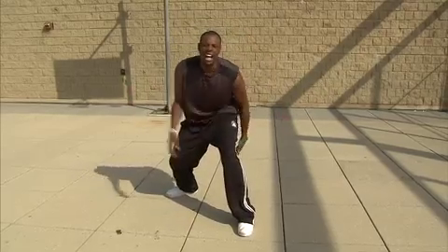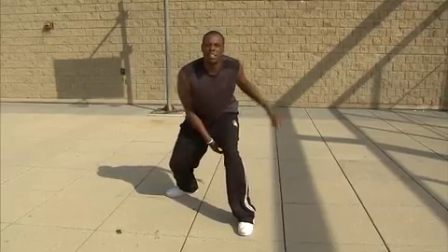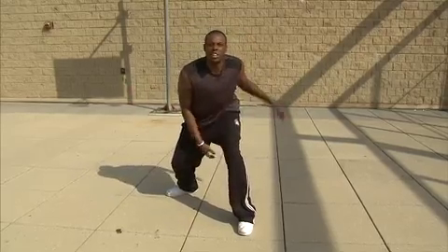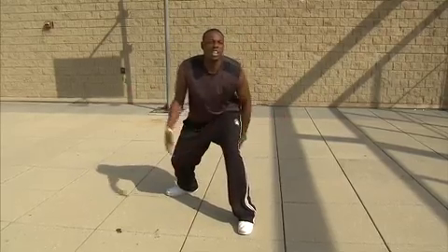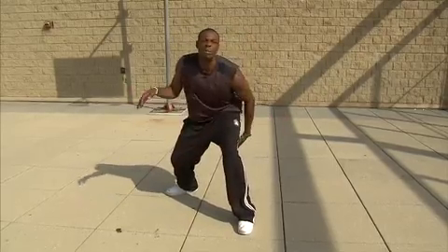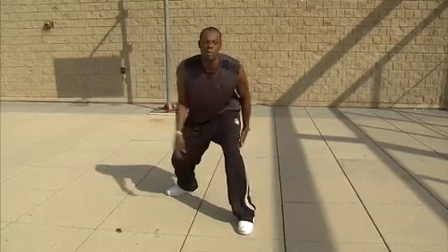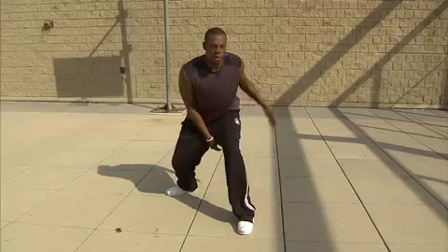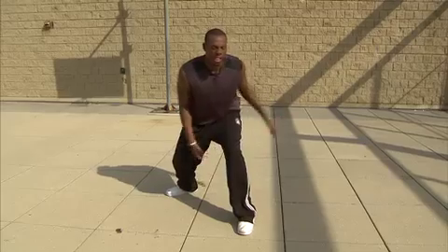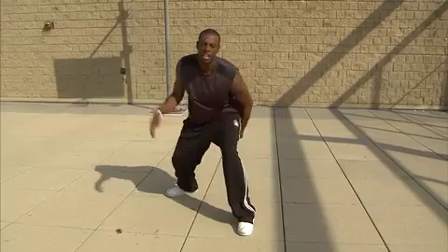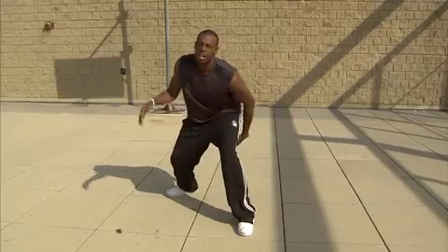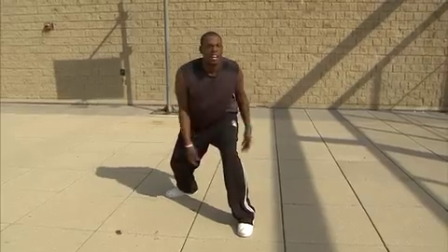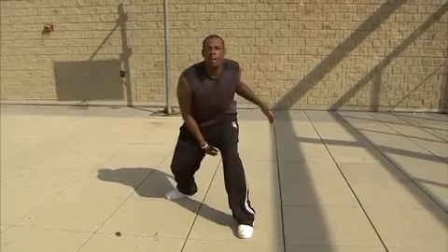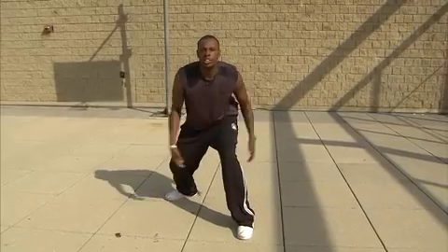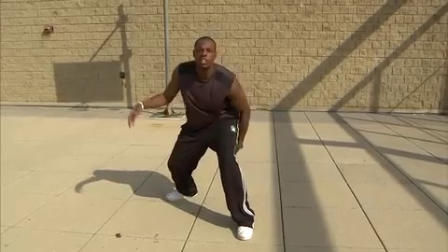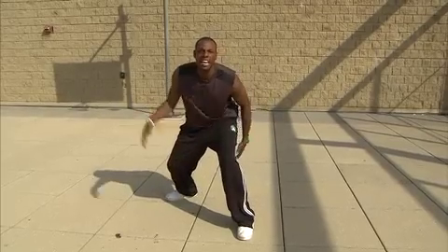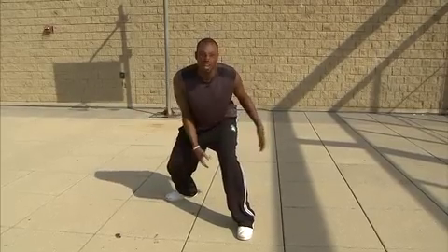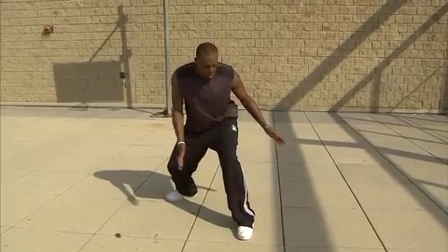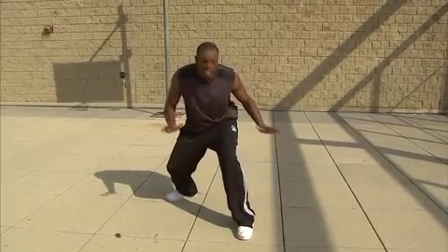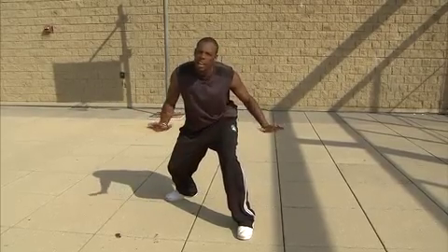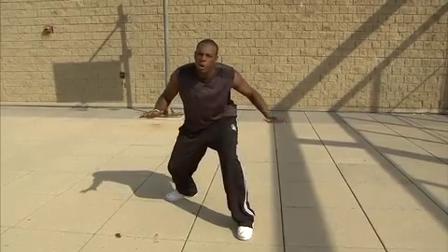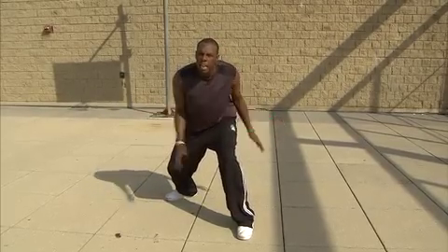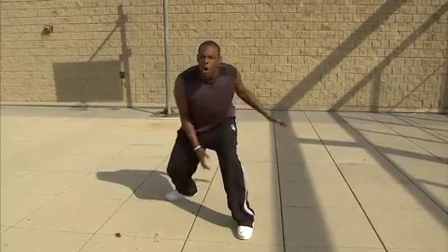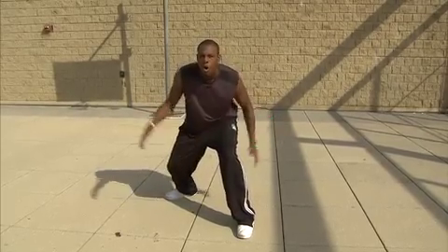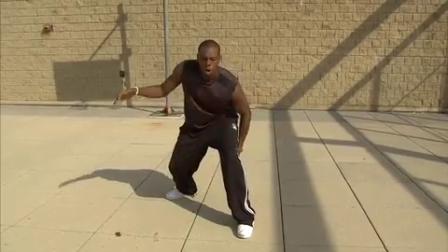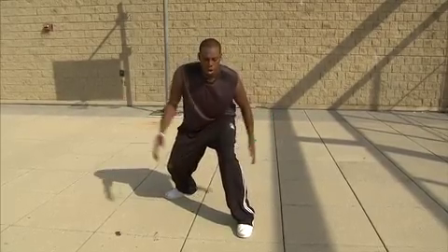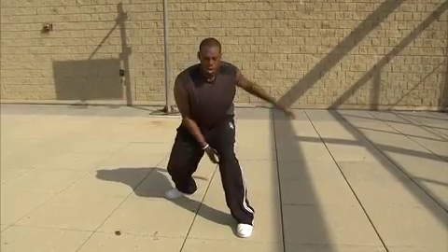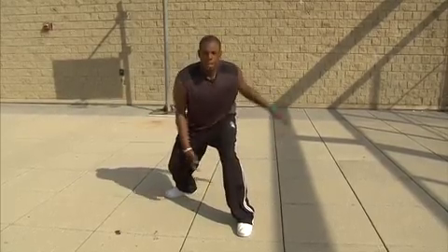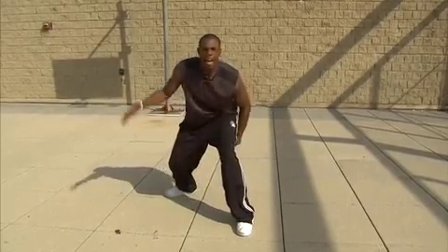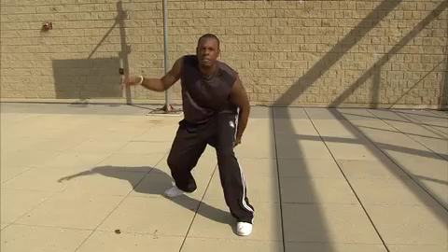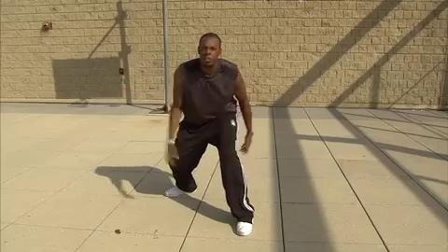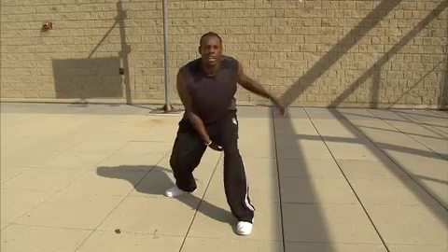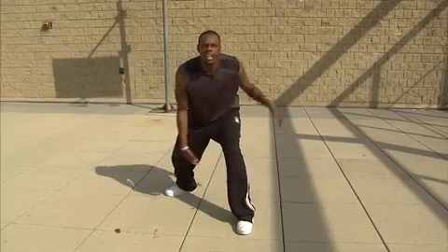Now I'm about to show y'all some of my moves. Stay down though — you got to stay low. Stay low. Back, forward, to my legs.